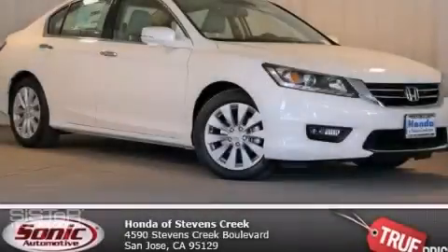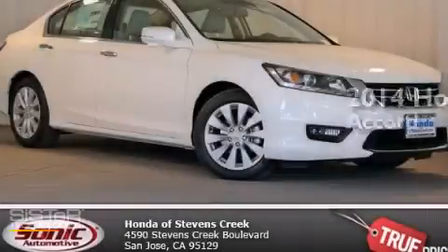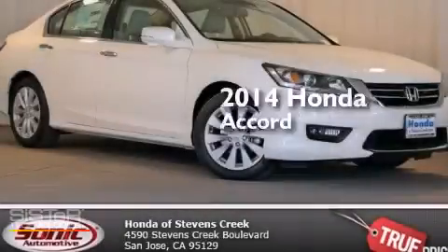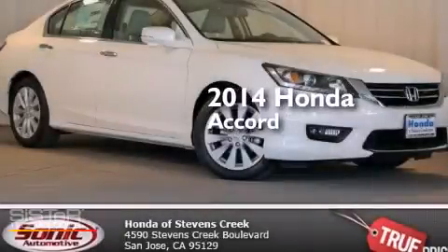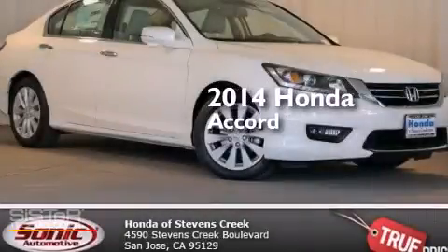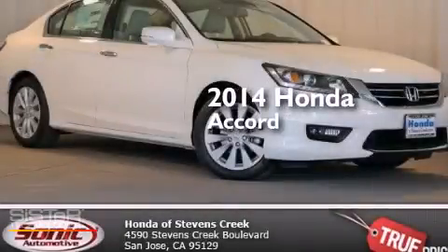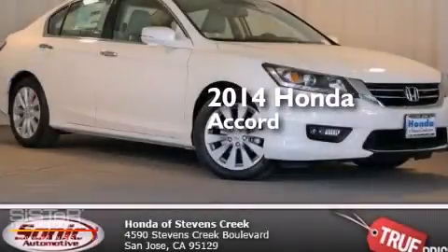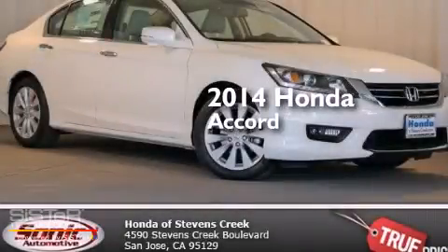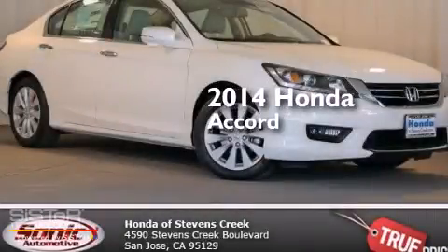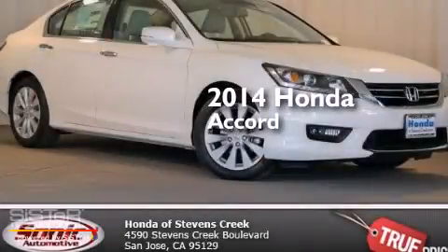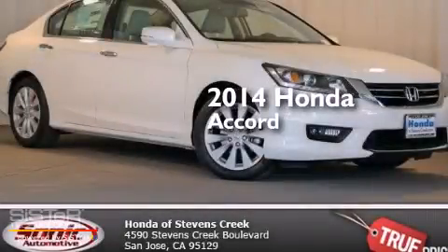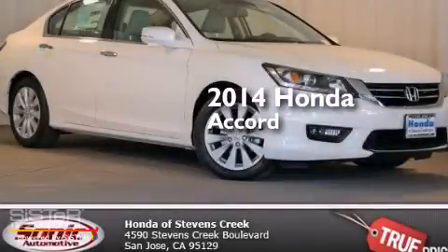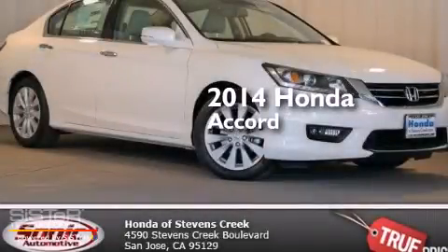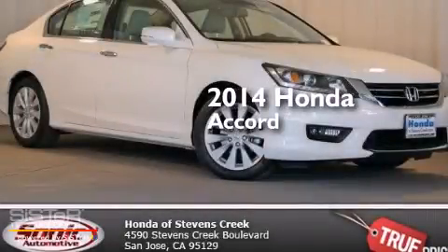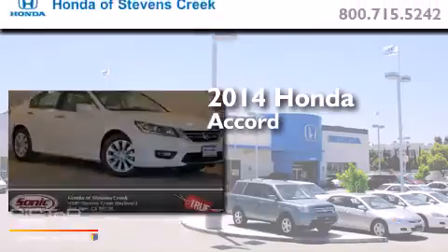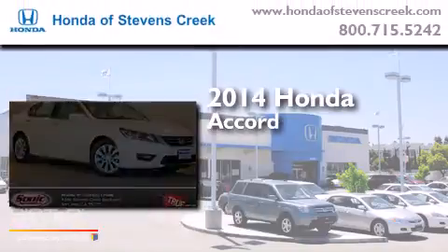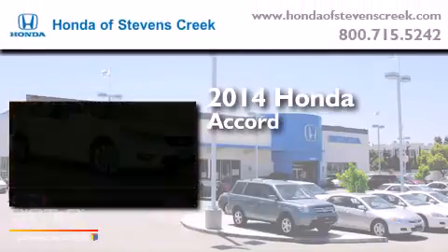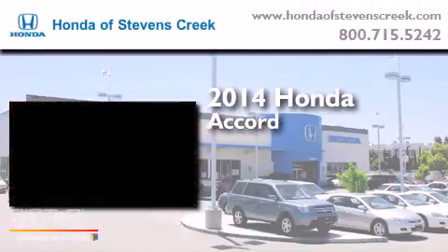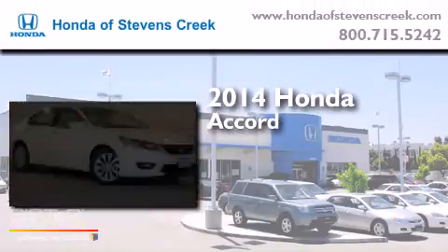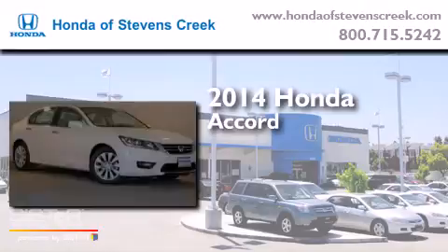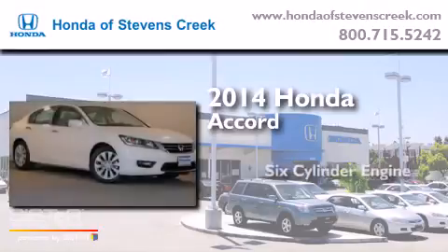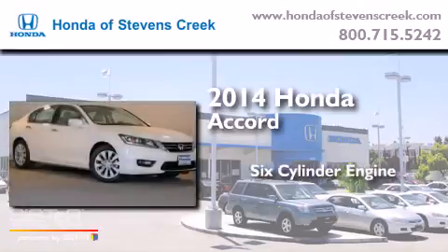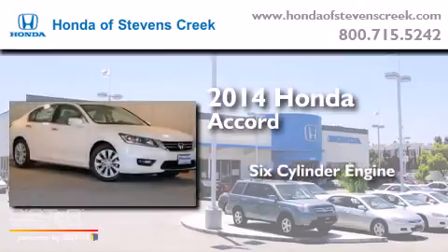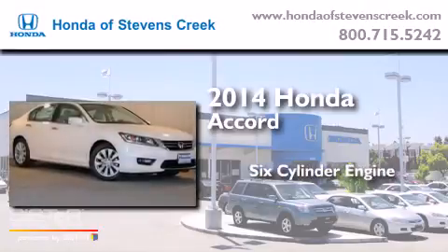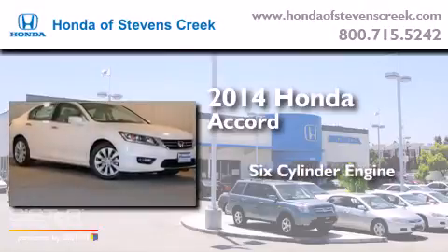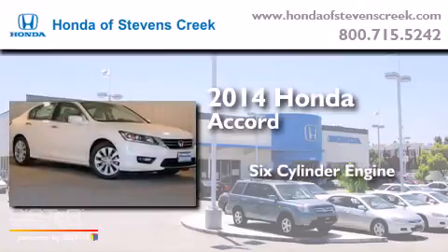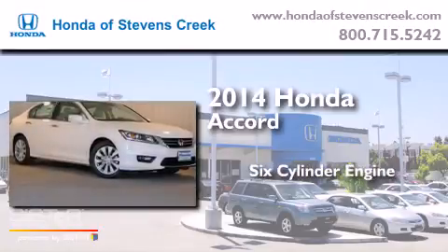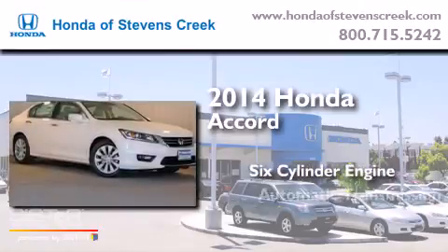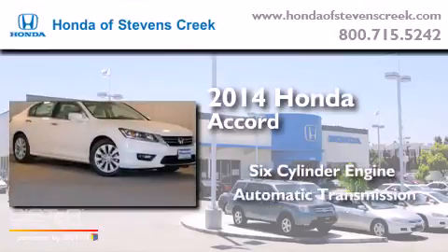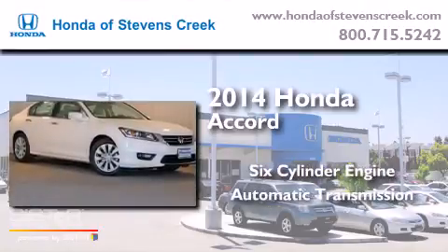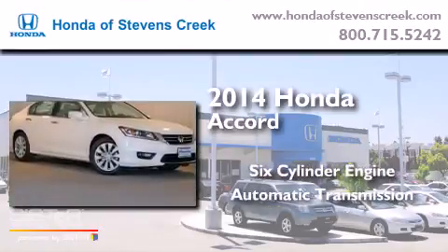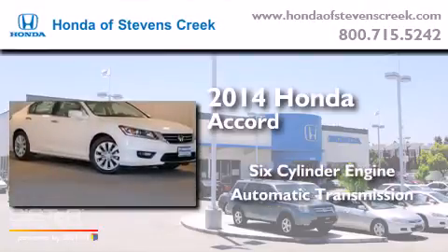This is a brand new 2014 Honda Accord. It has a six-cylinder engine and an automatic transmission.